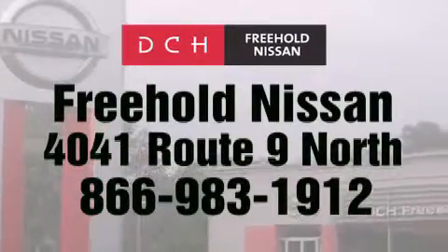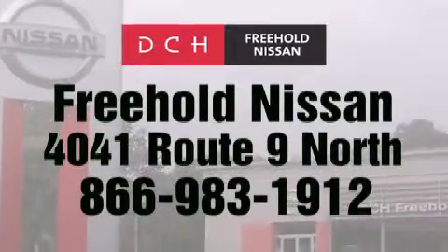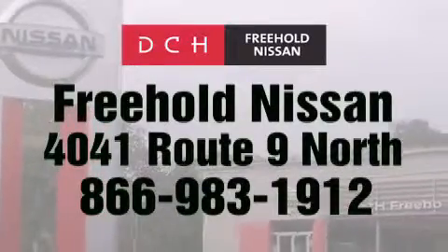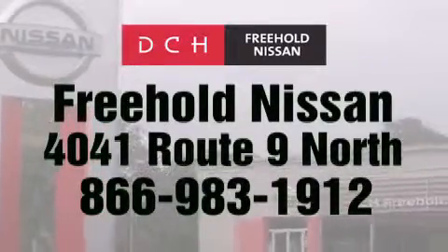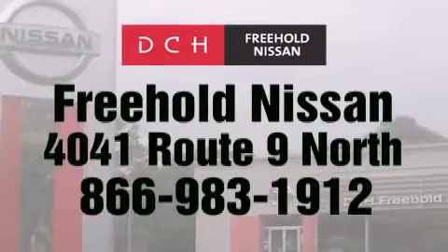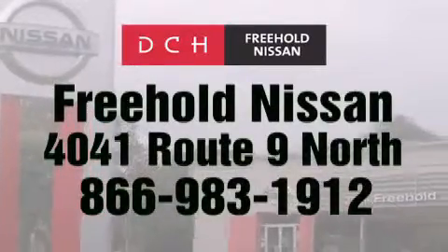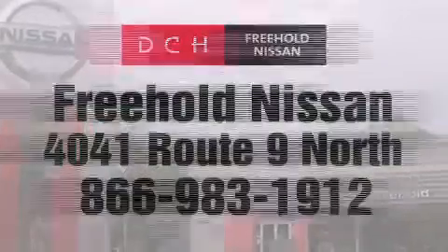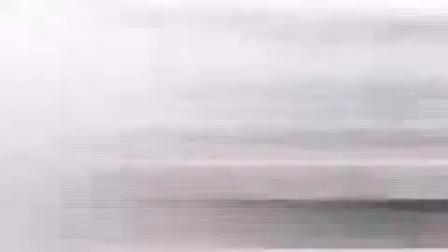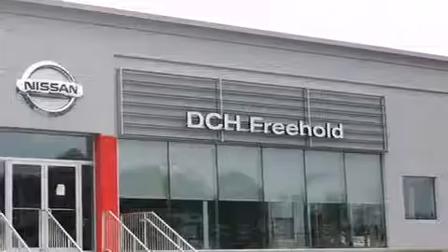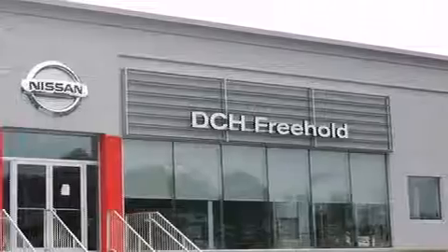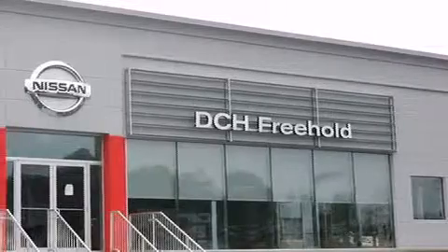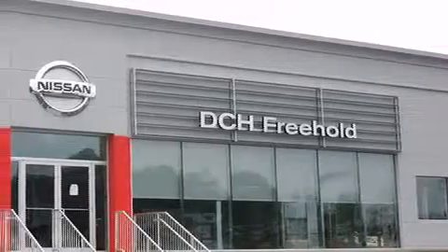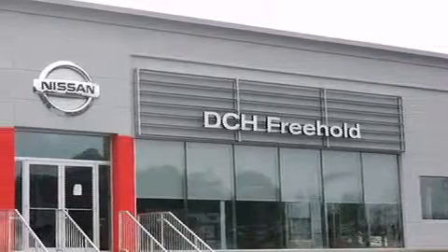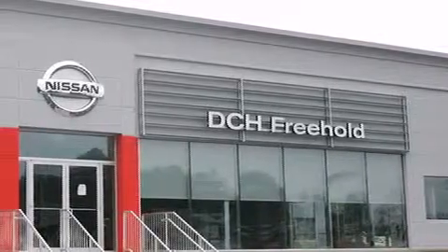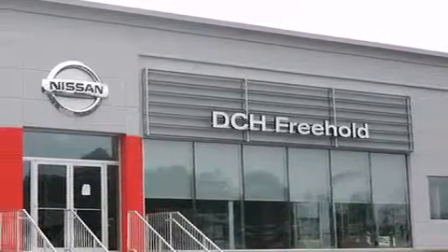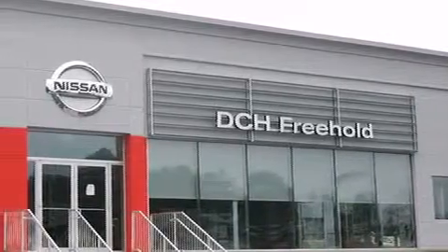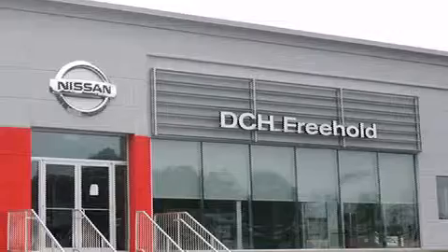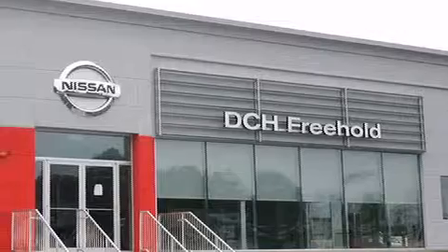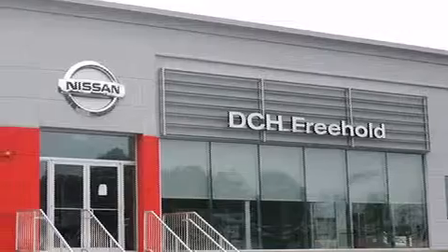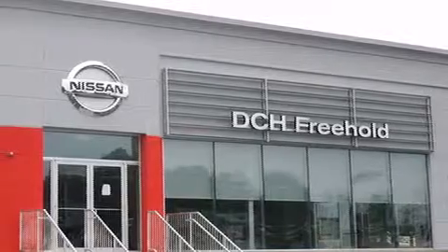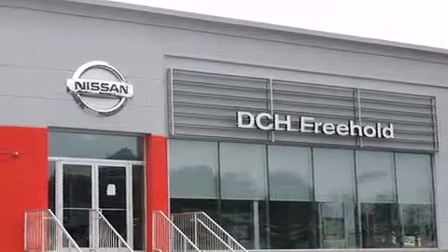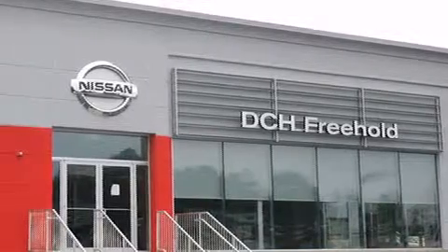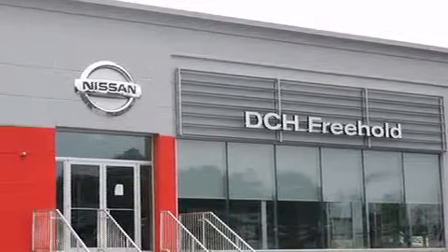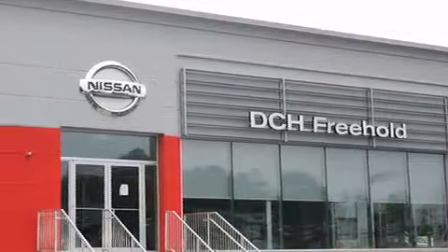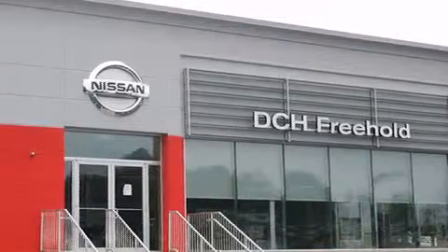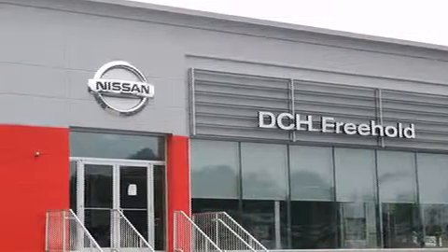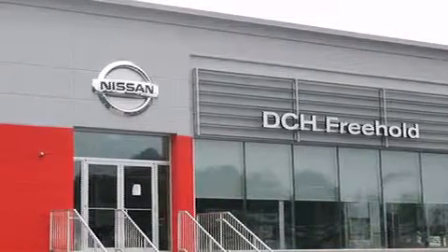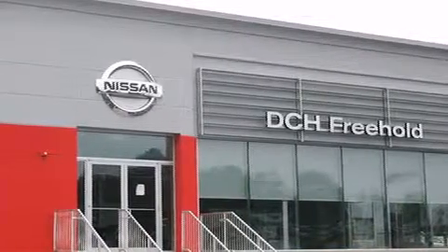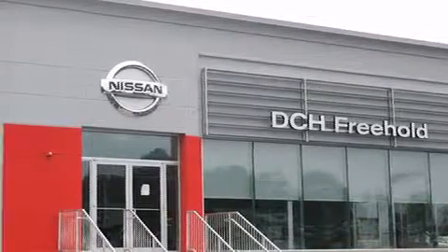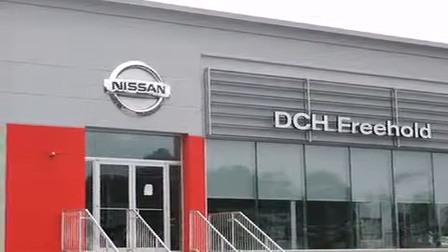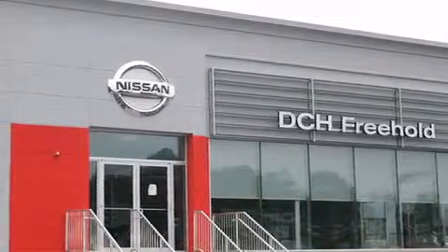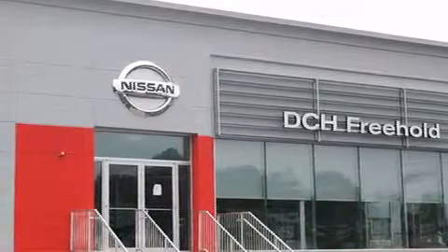Or visit us at dchfreeholdnissan.com. Driven by a better way. Experience the DCH way.